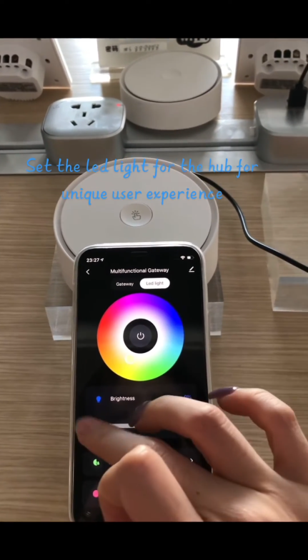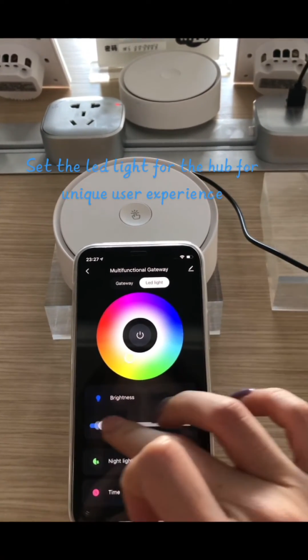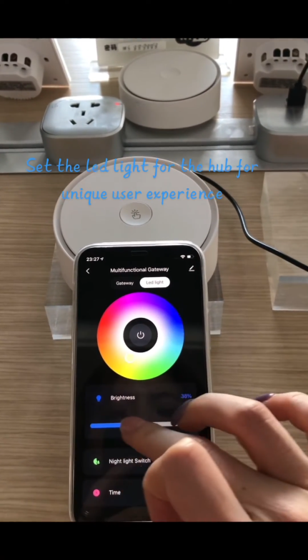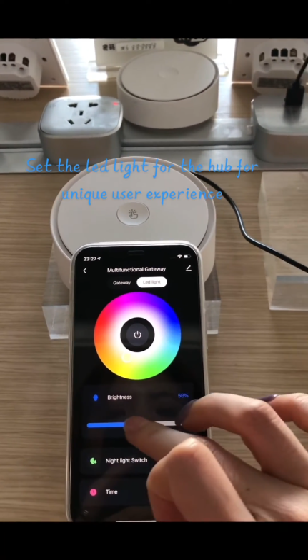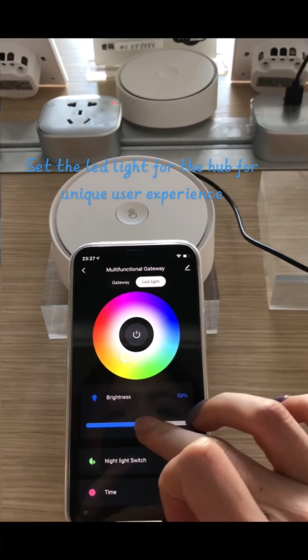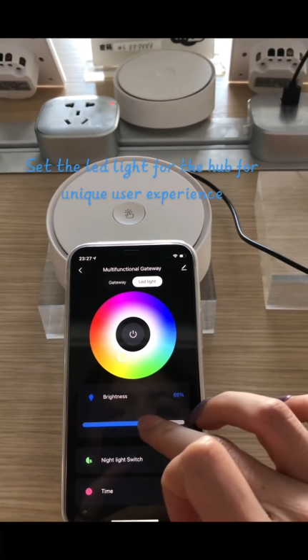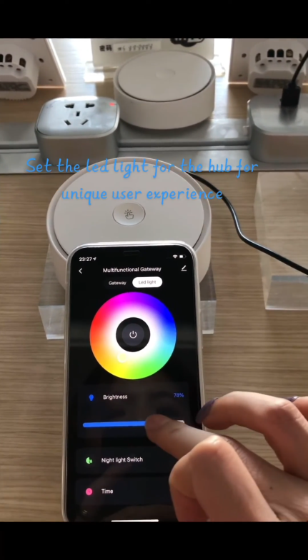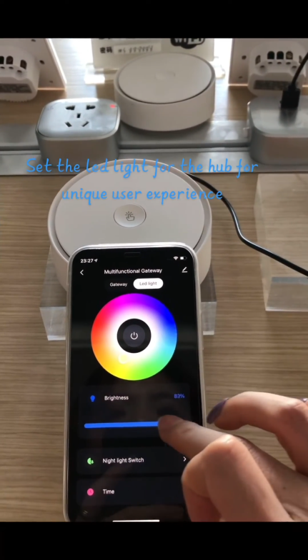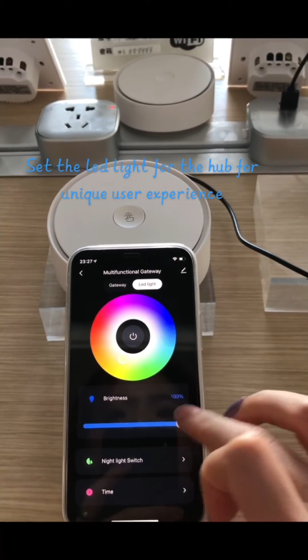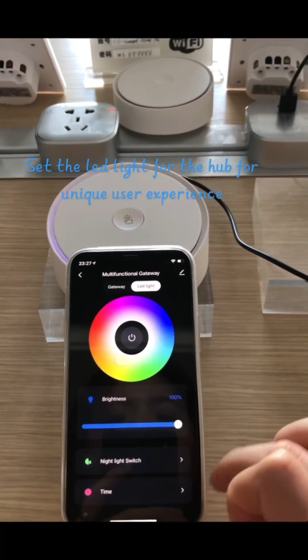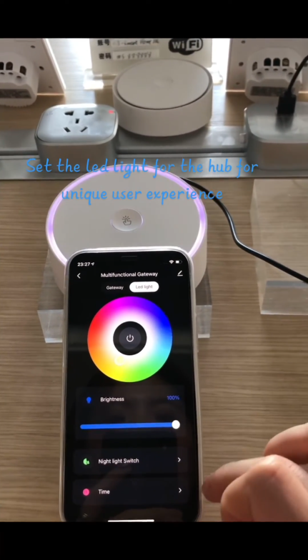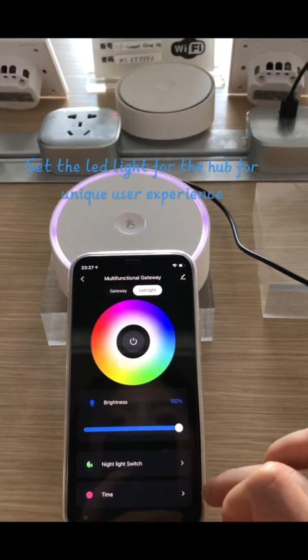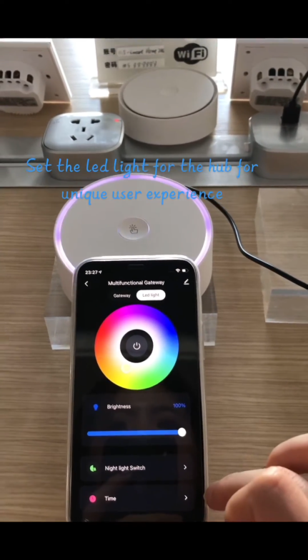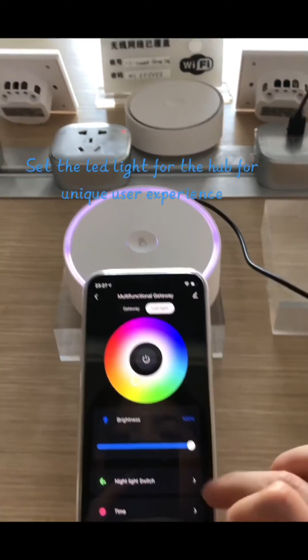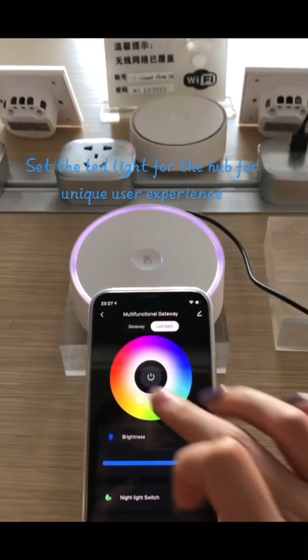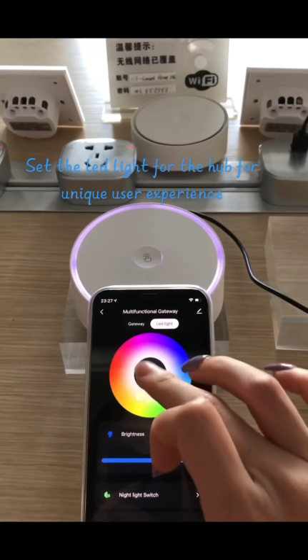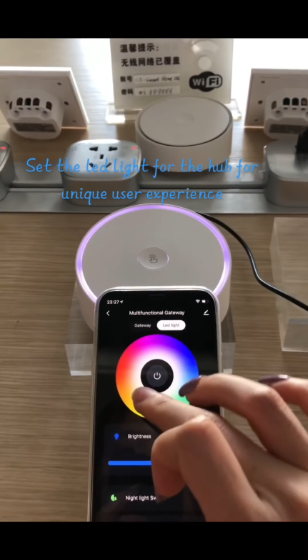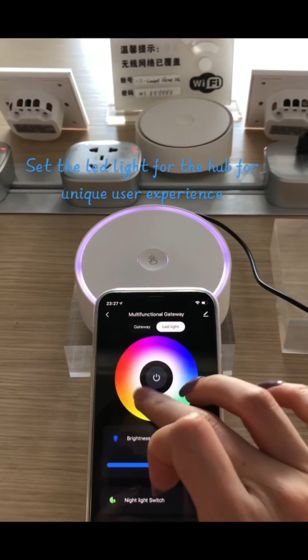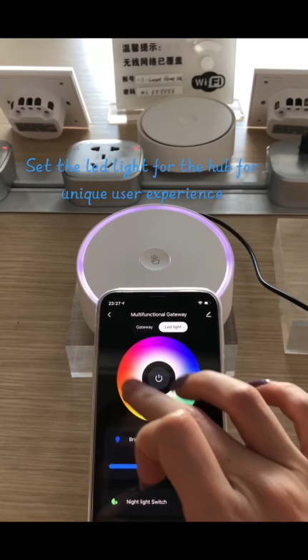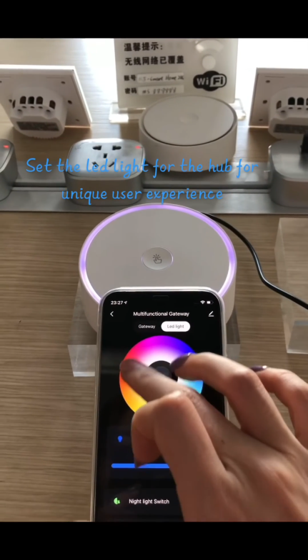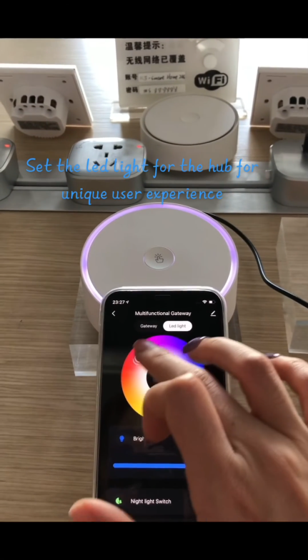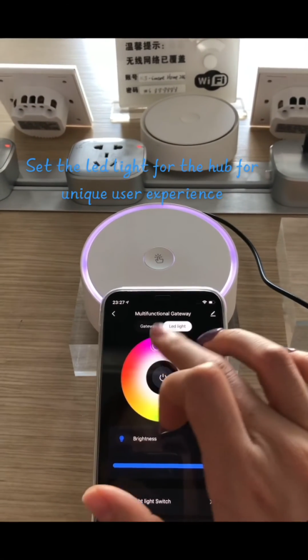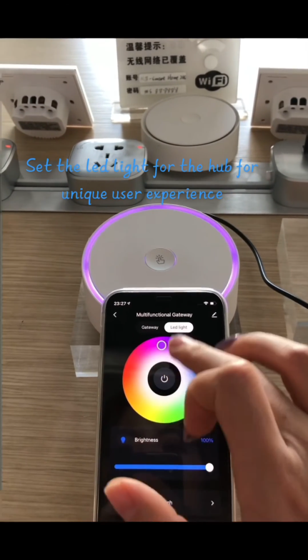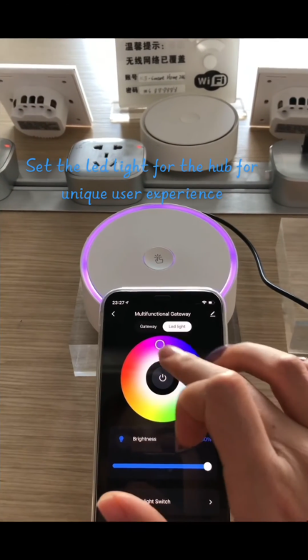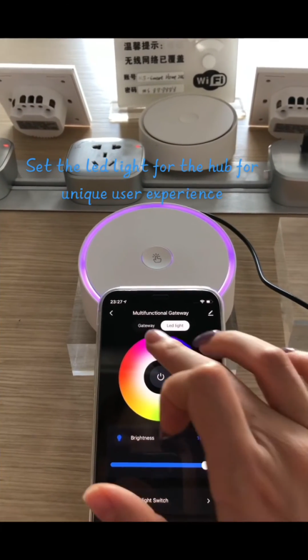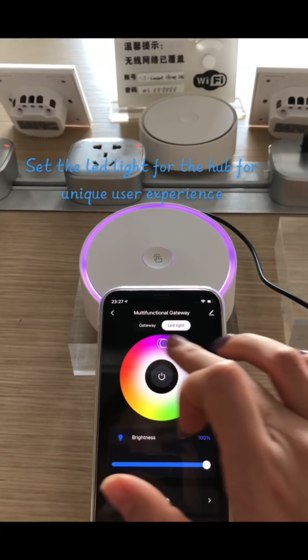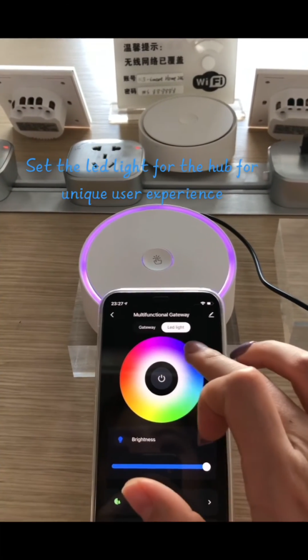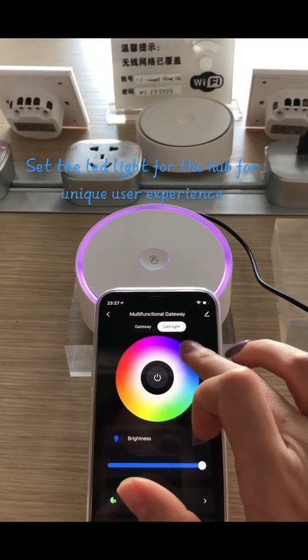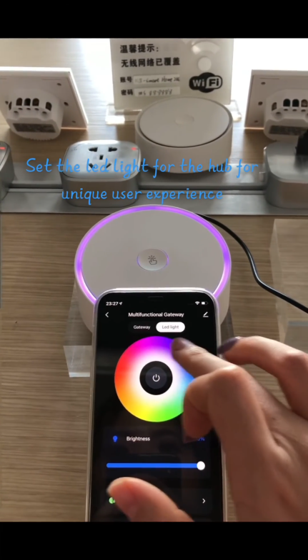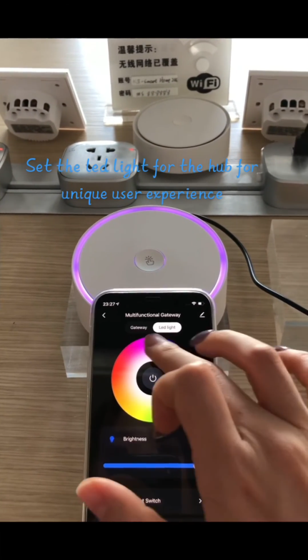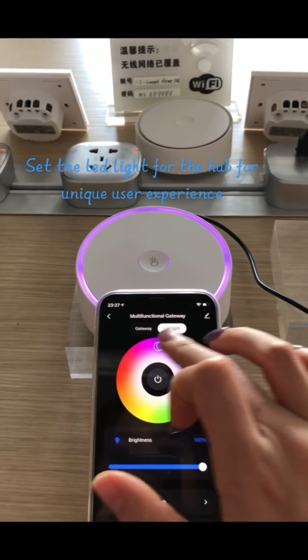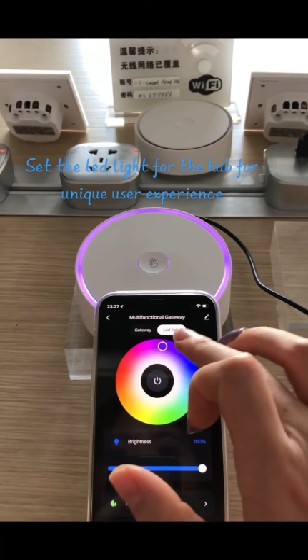This is a handy unmanned platform for a unique user experience, and I will use a handy Android device to install the app.